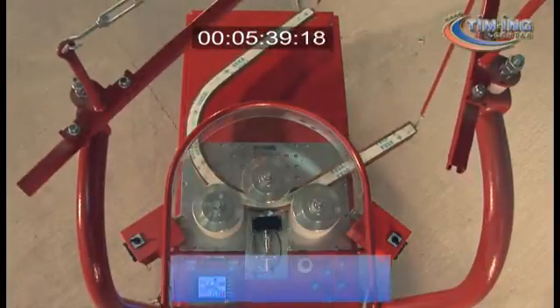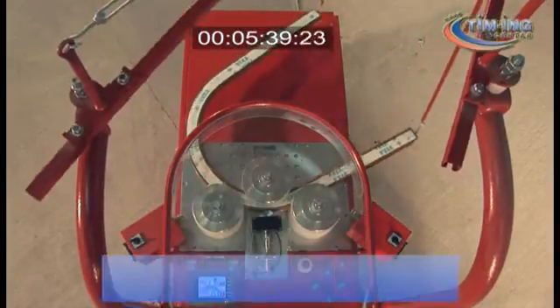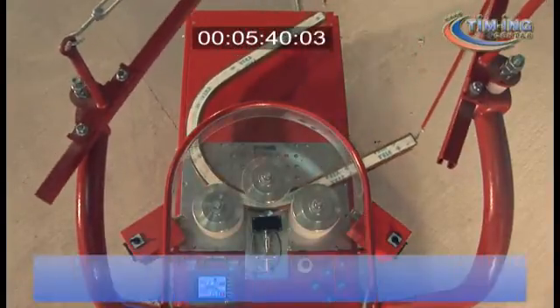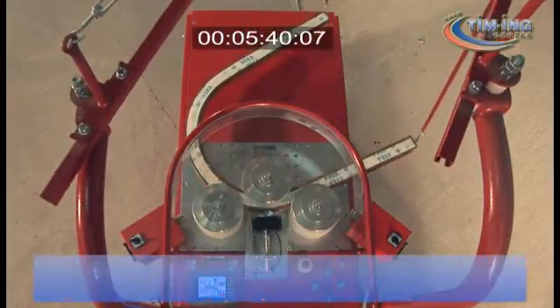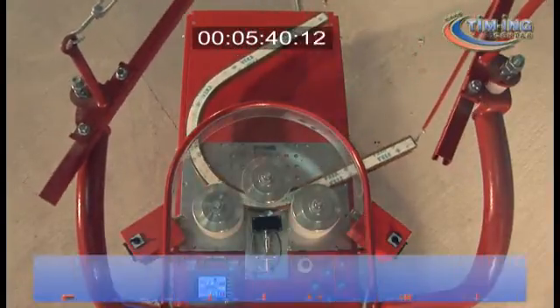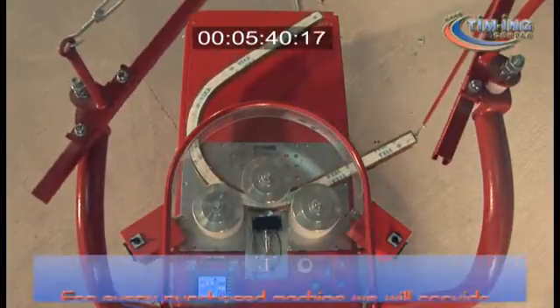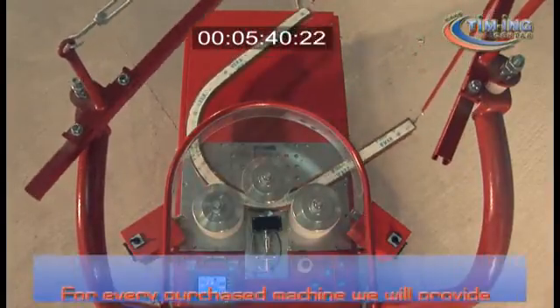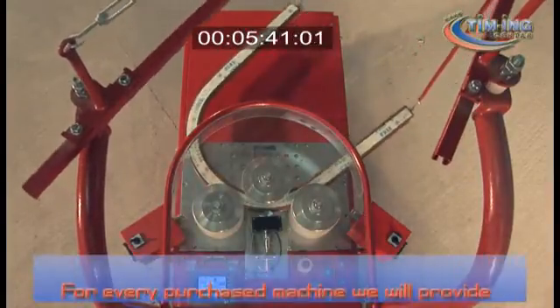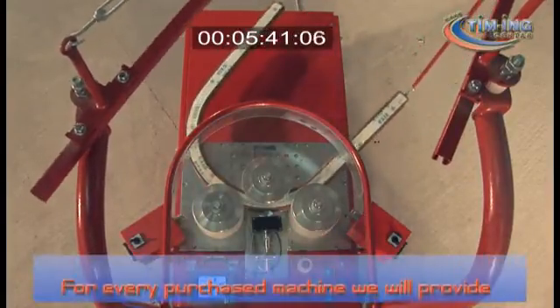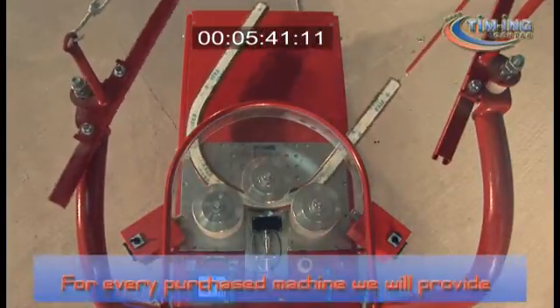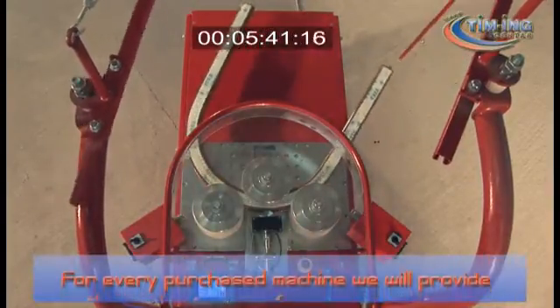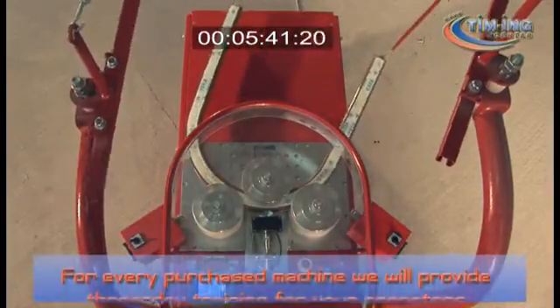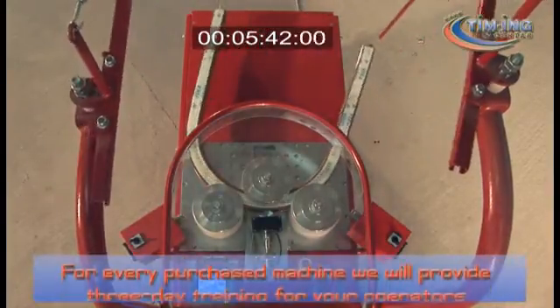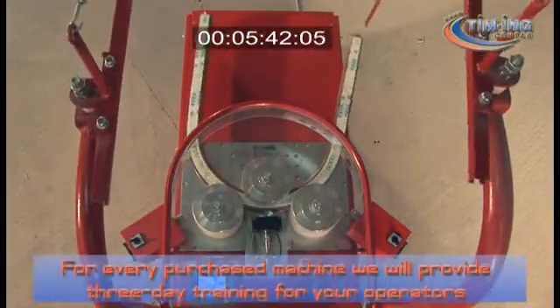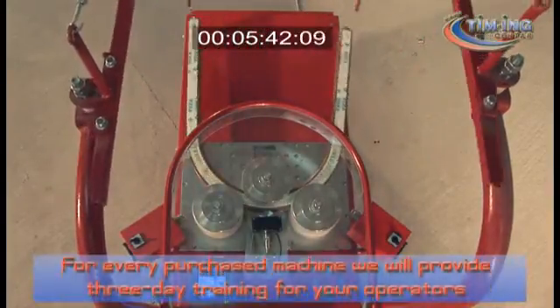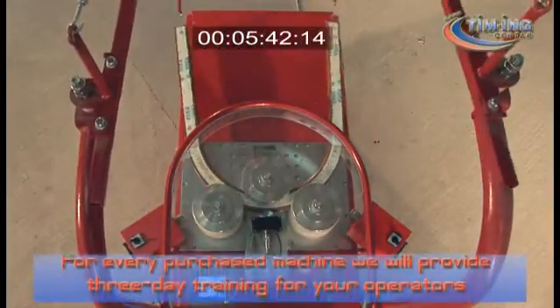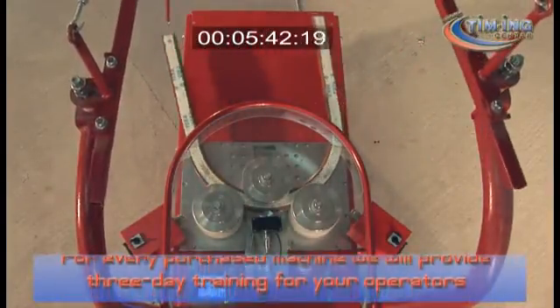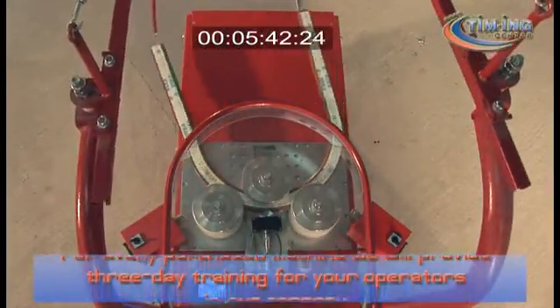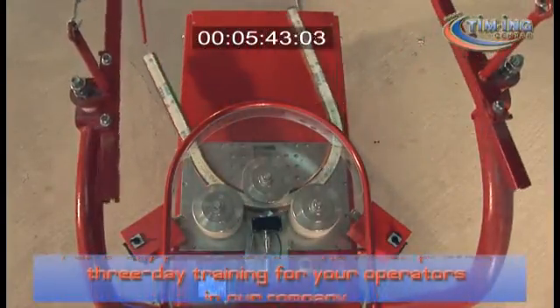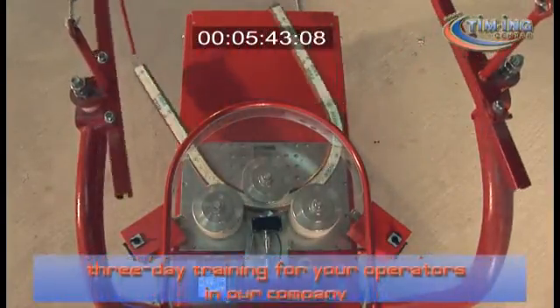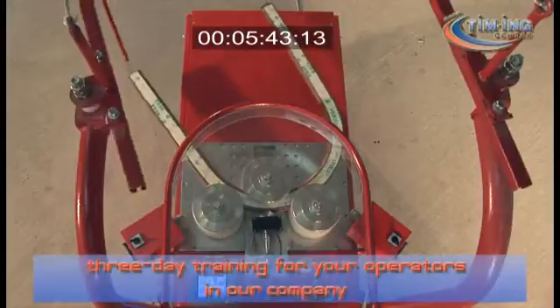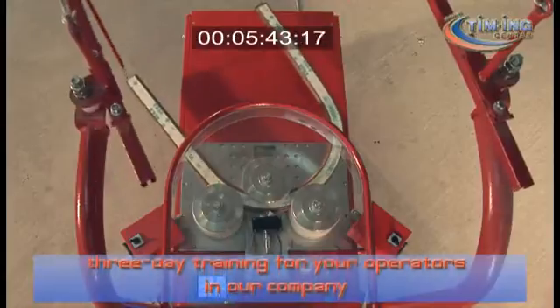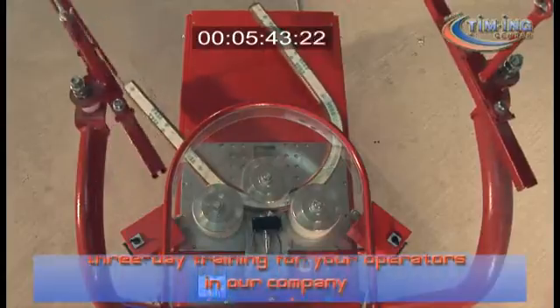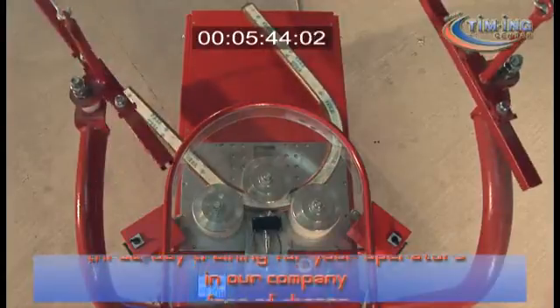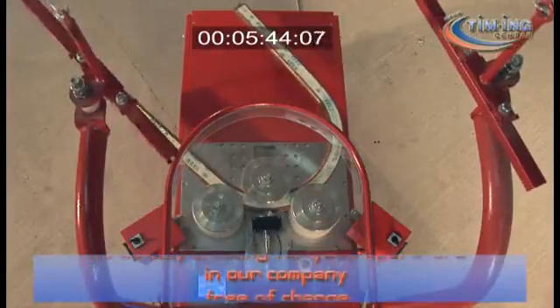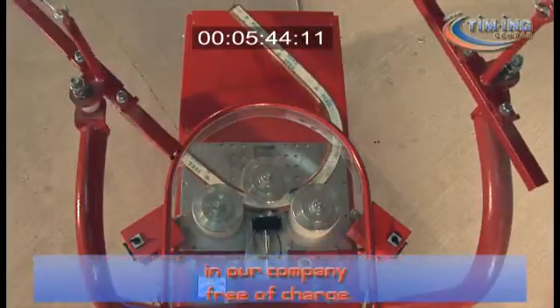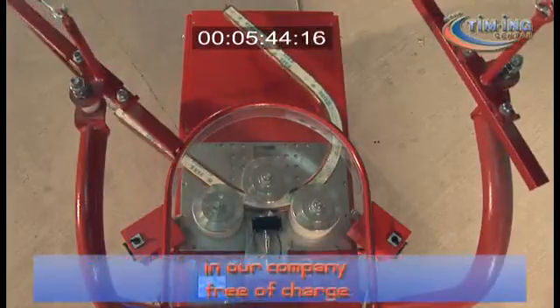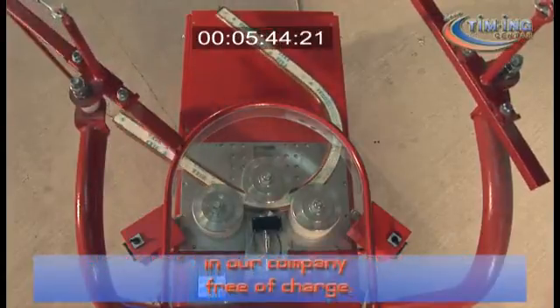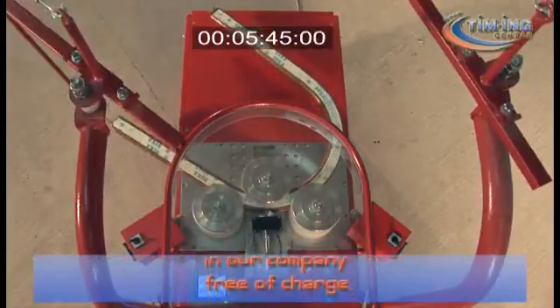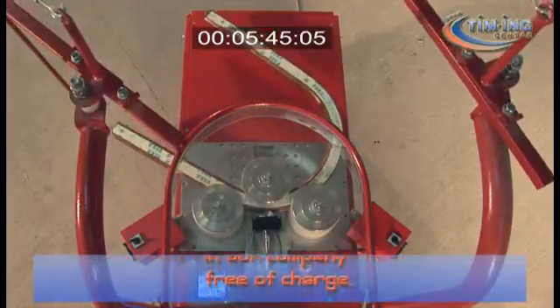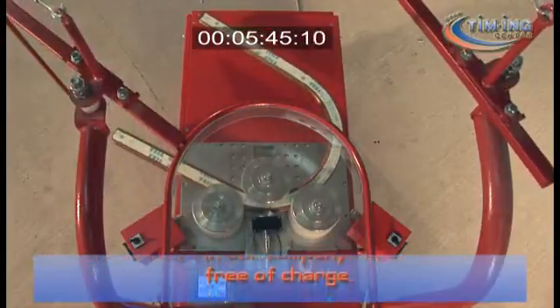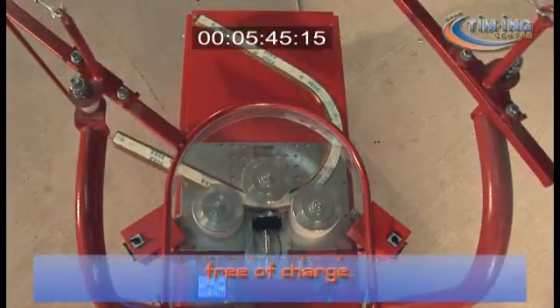For every purchased machine, we will provide 3-day training for your operators in our company, free of charge.